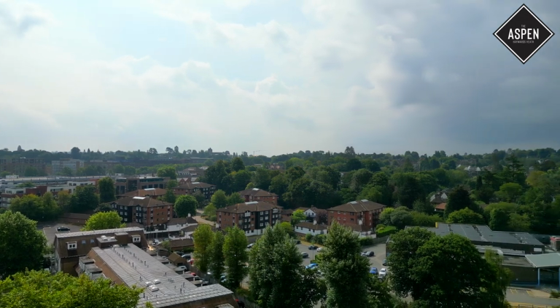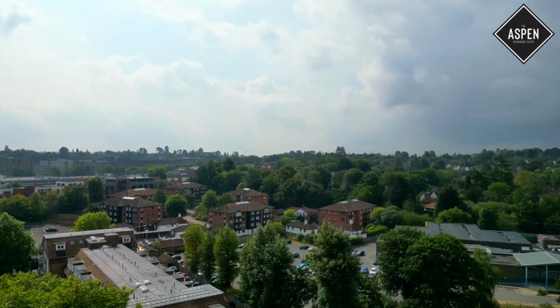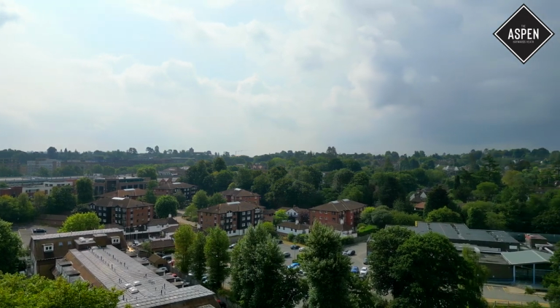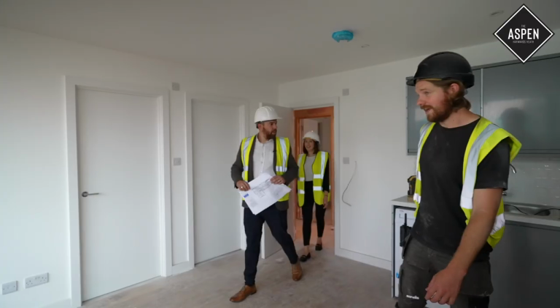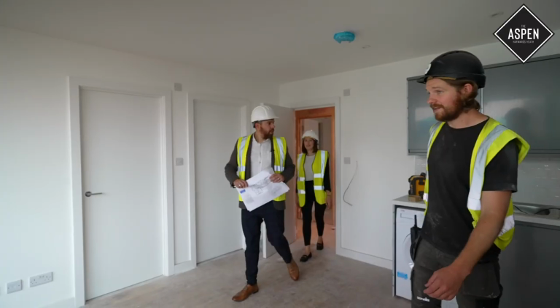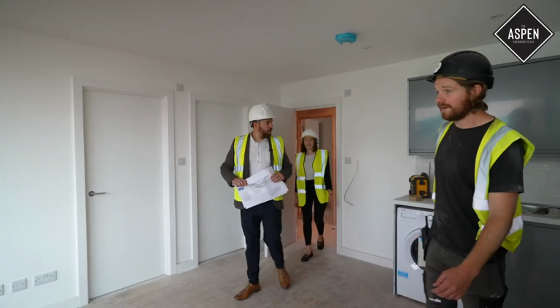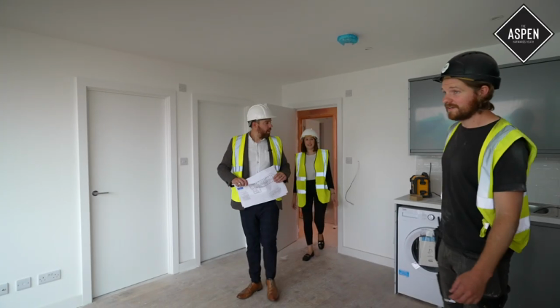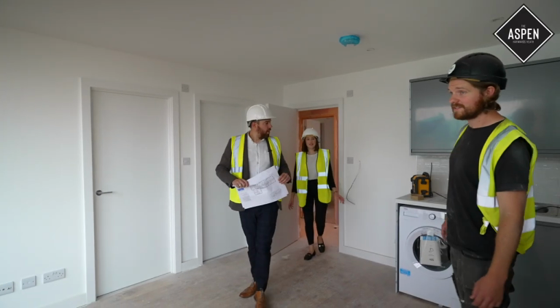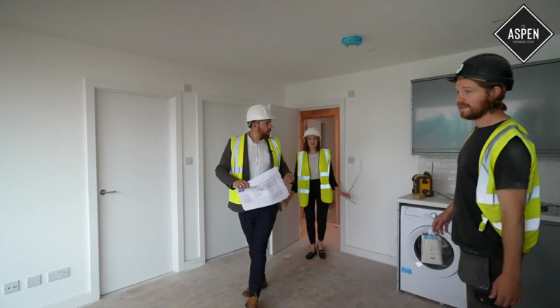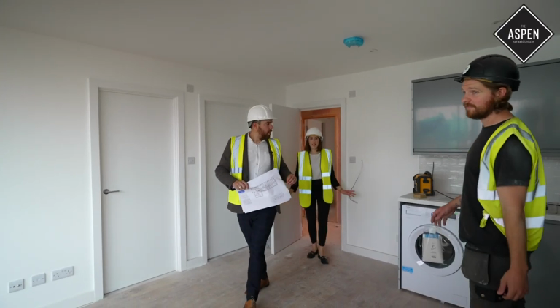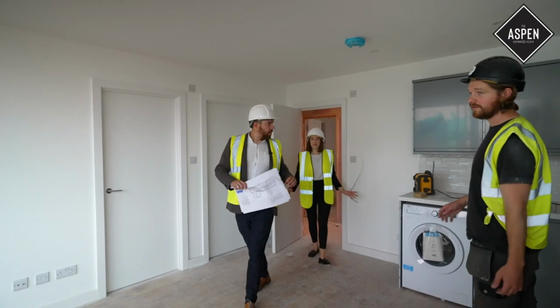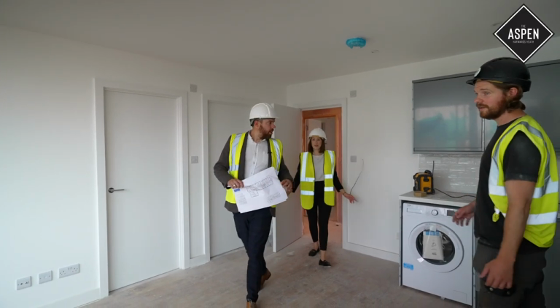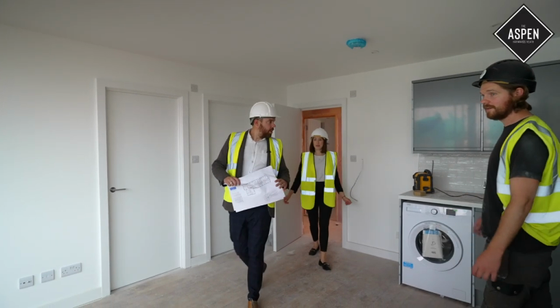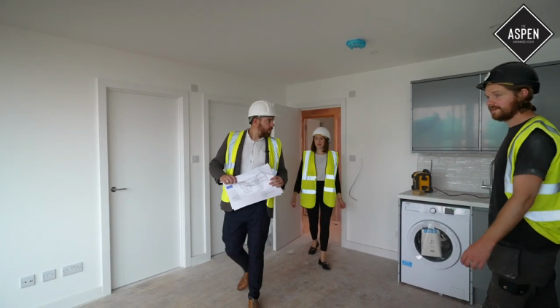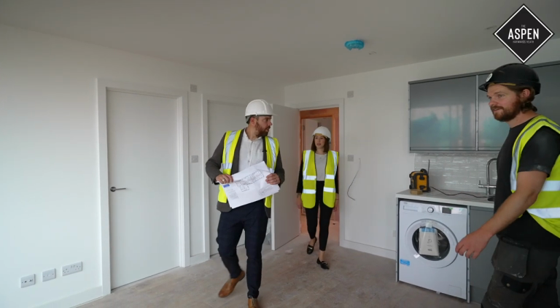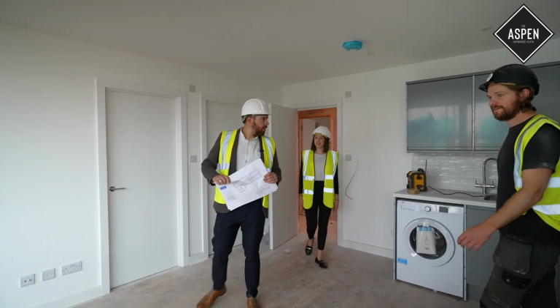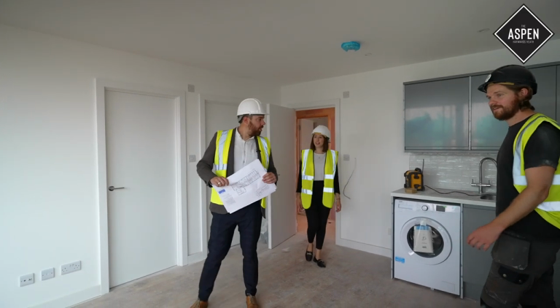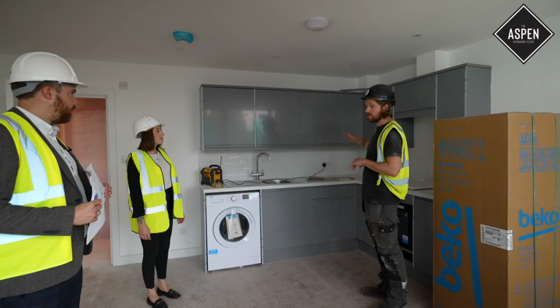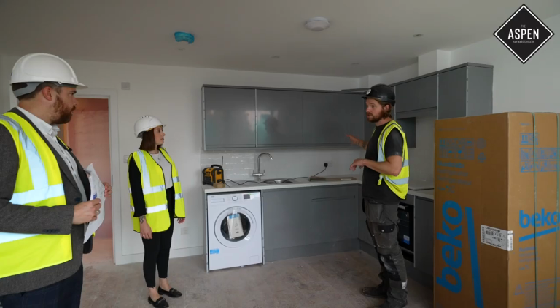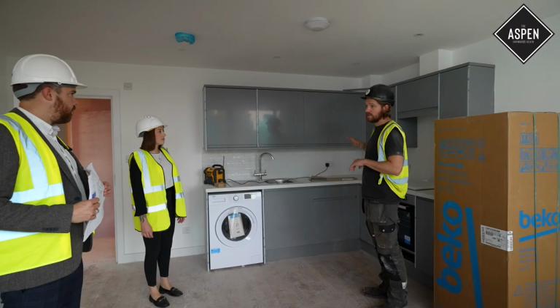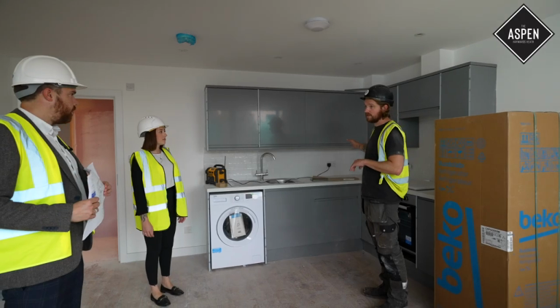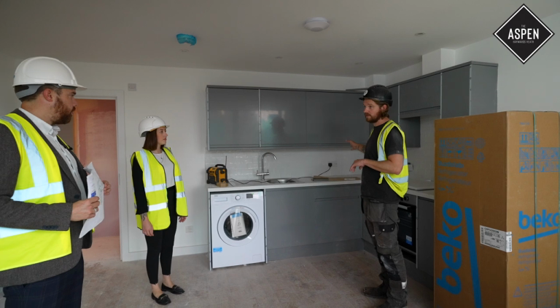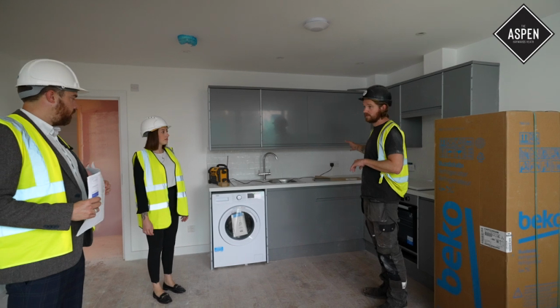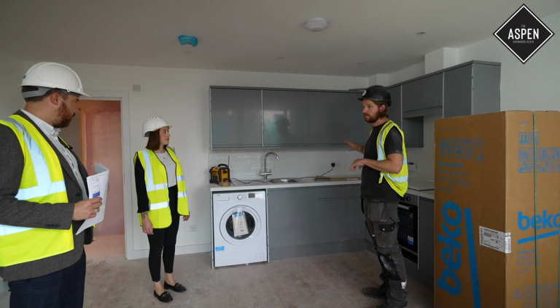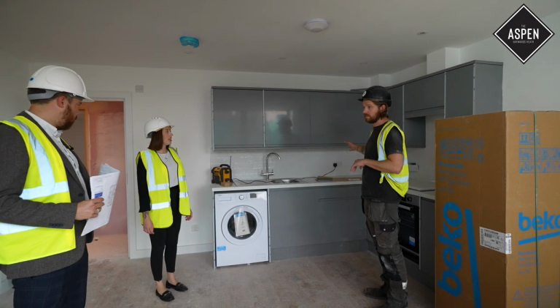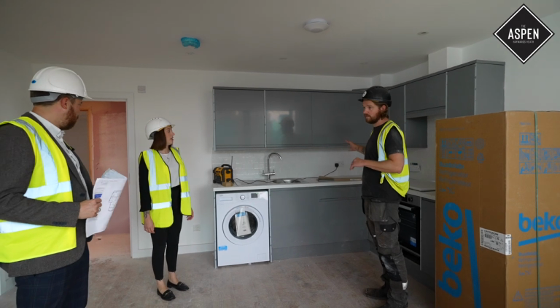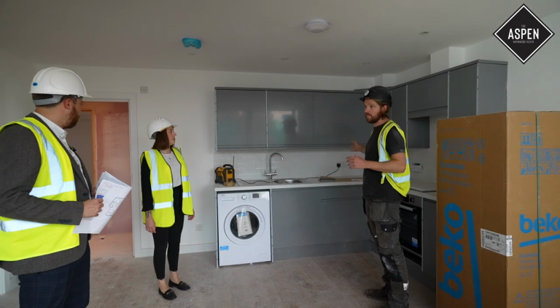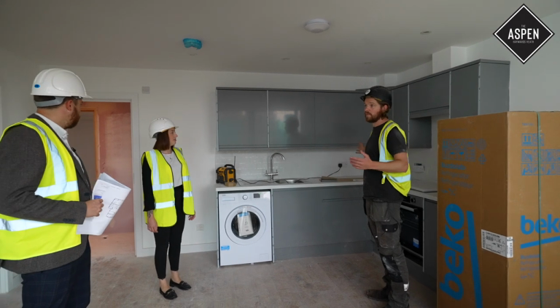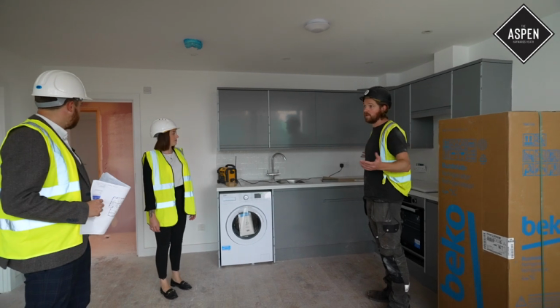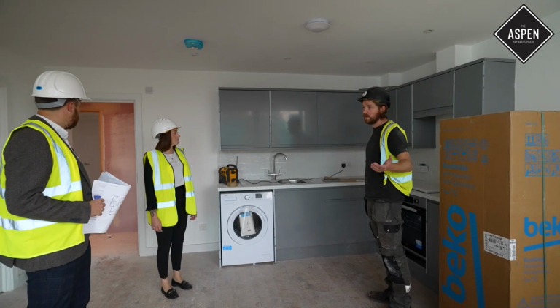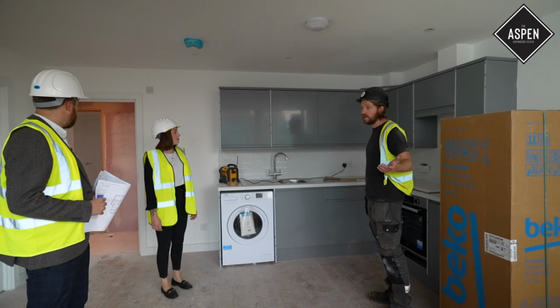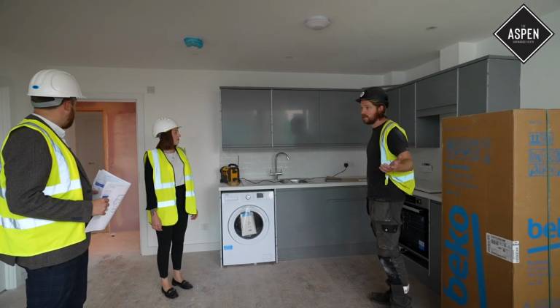The one bedroom apartments offer modern open living with fully fitted integrated kitchens and luxury contemporary bathrooms.